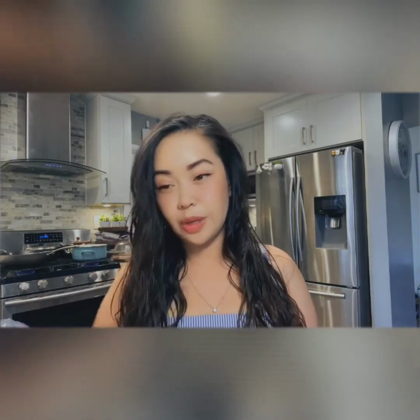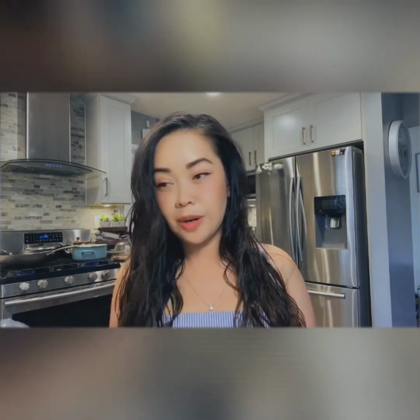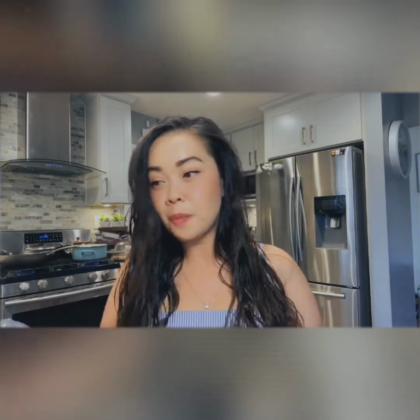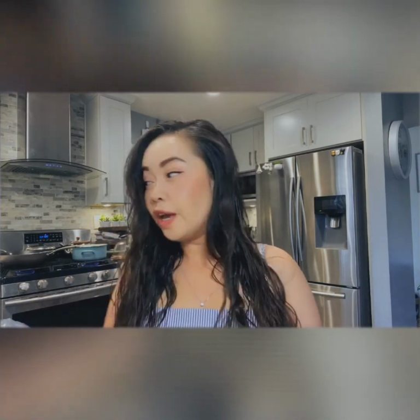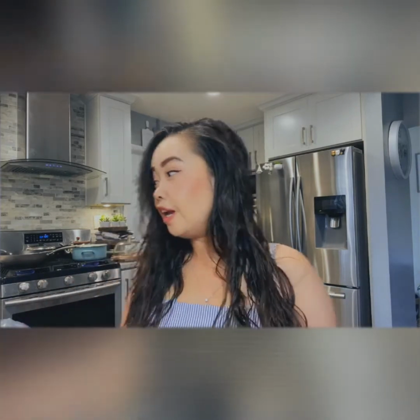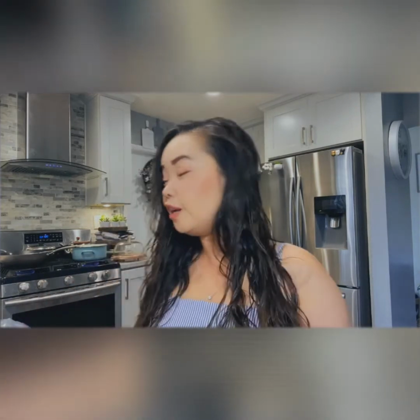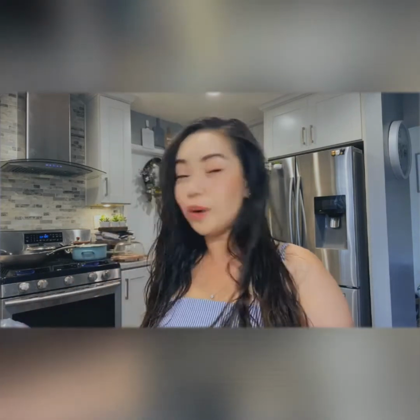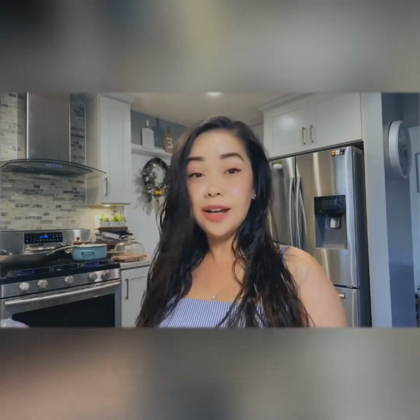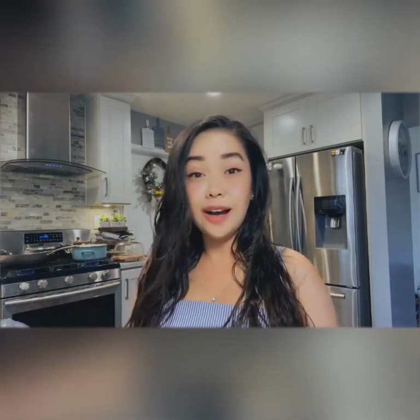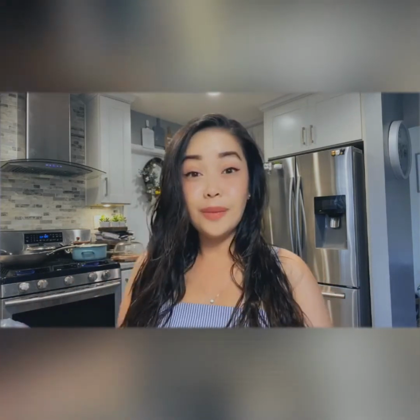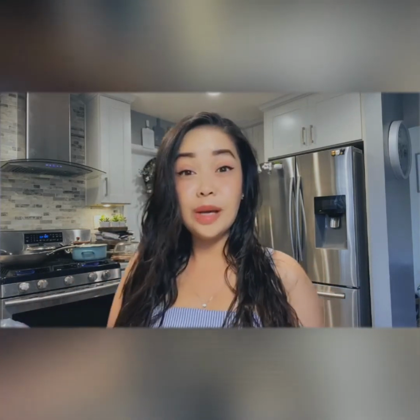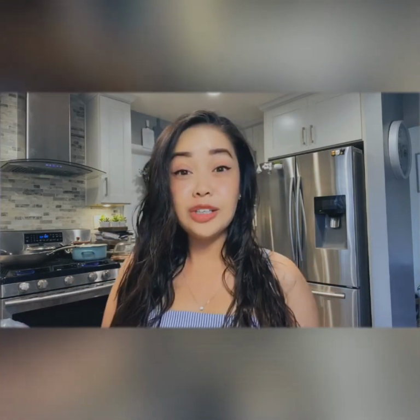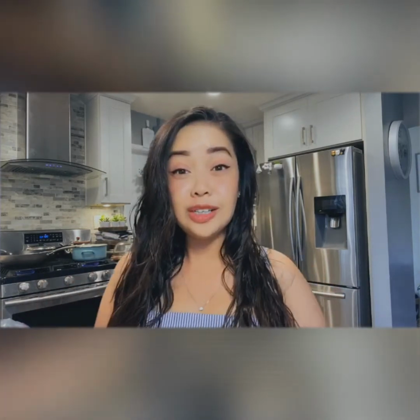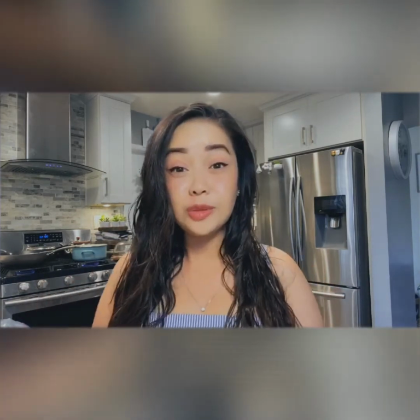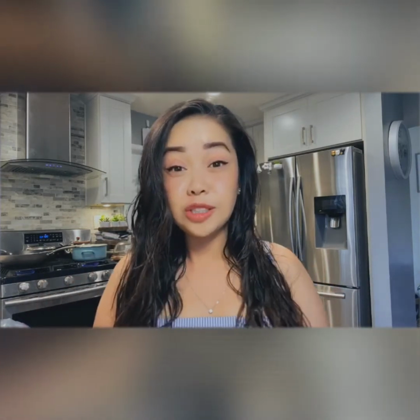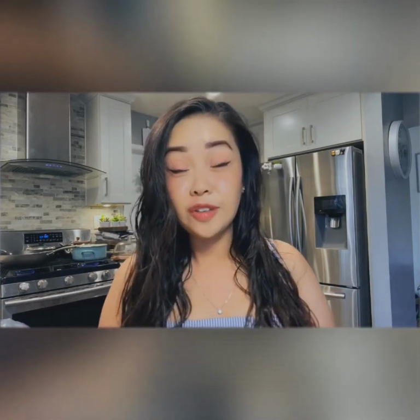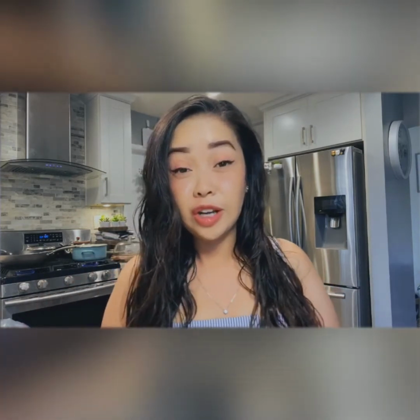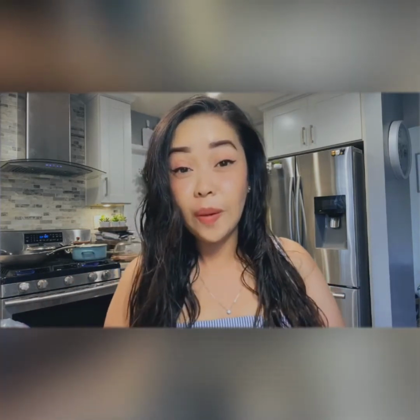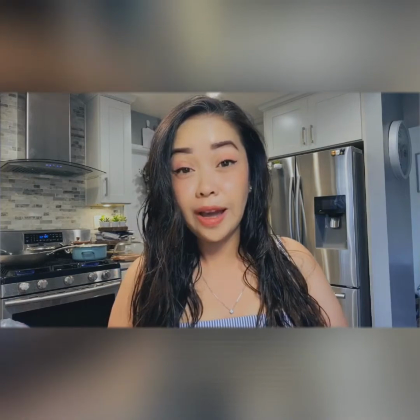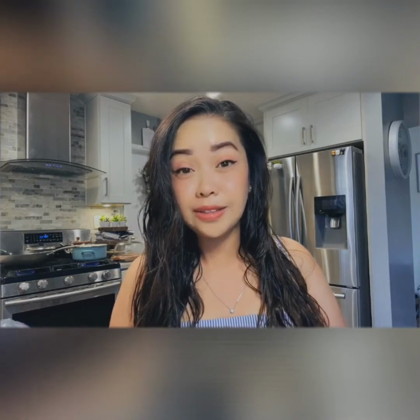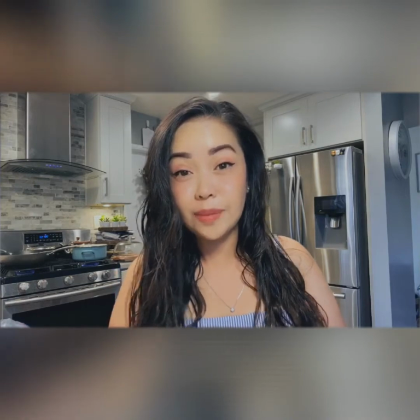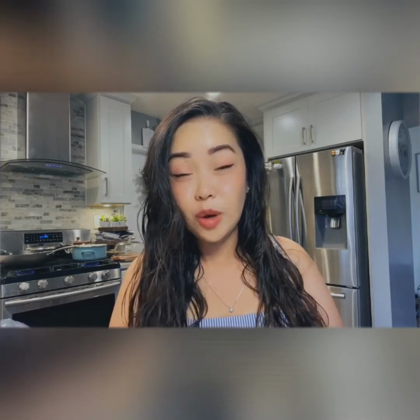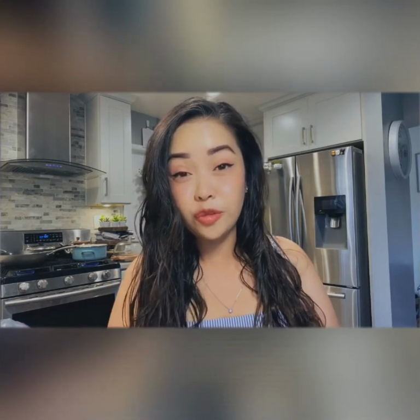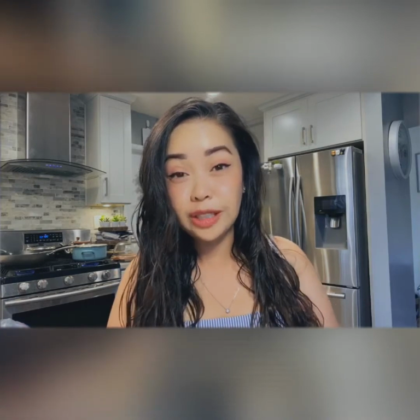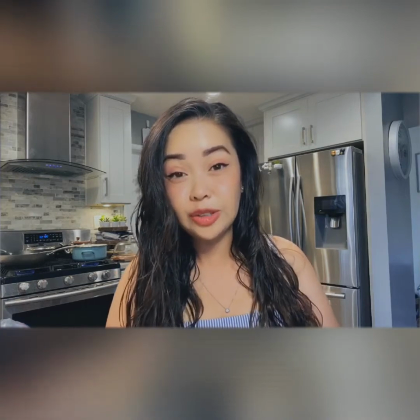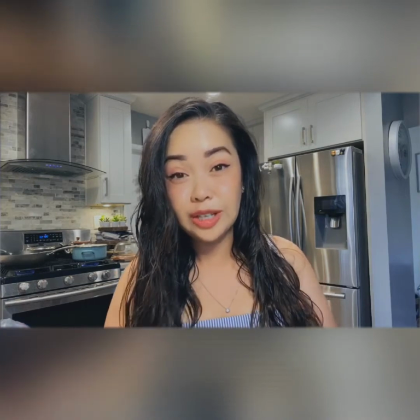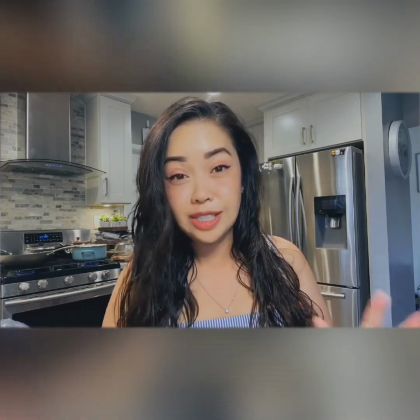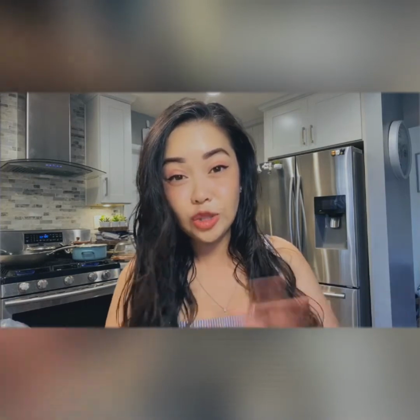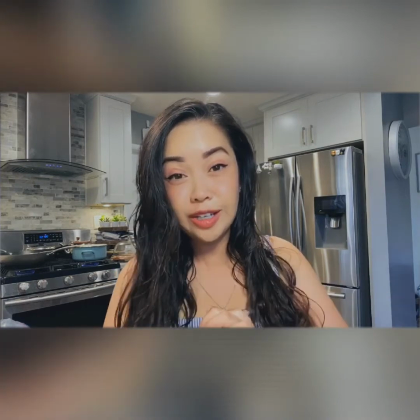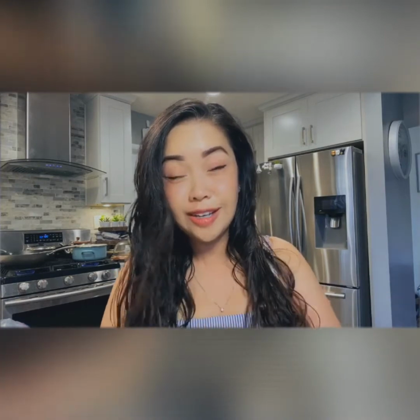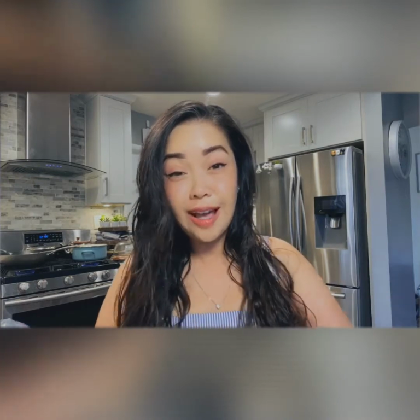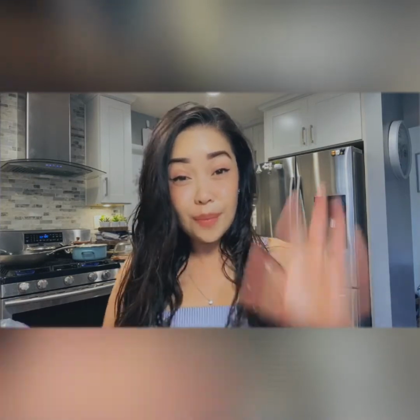Anyway, you guys watch the video and hopefully you enjoy it. Bye!